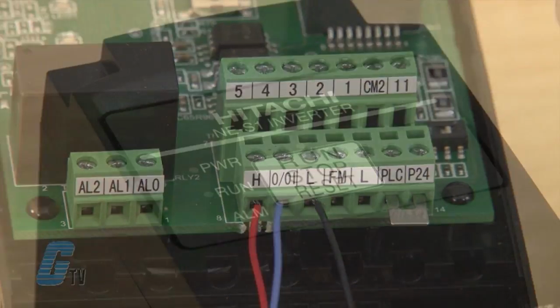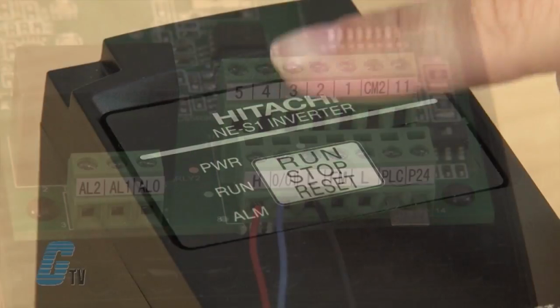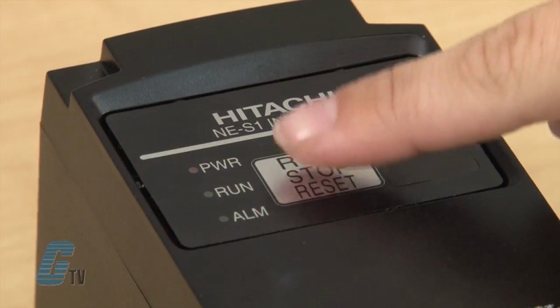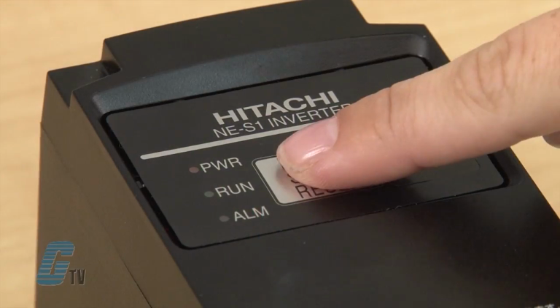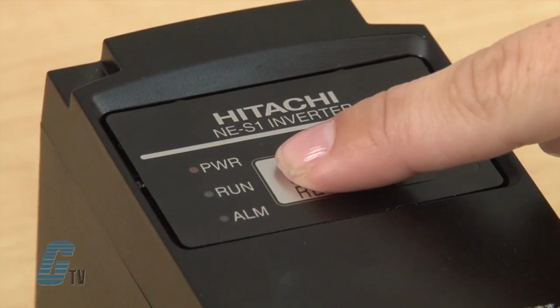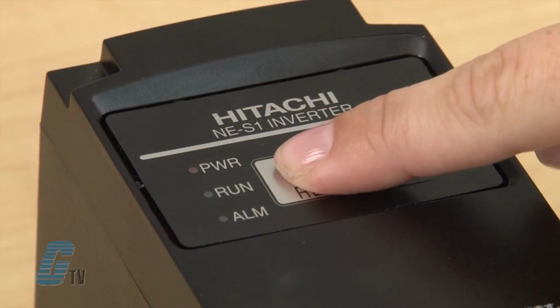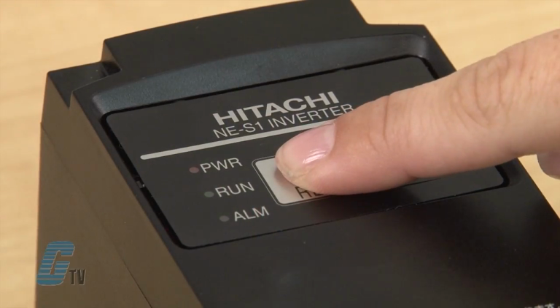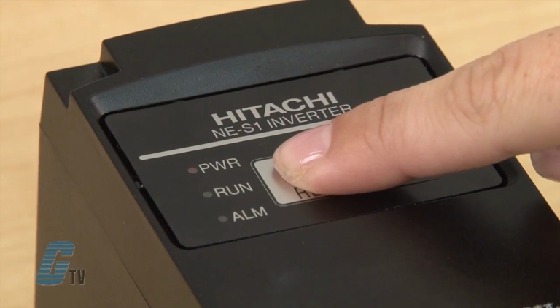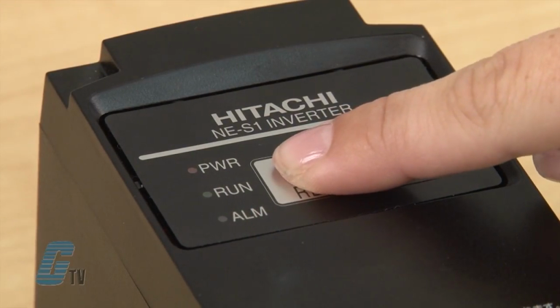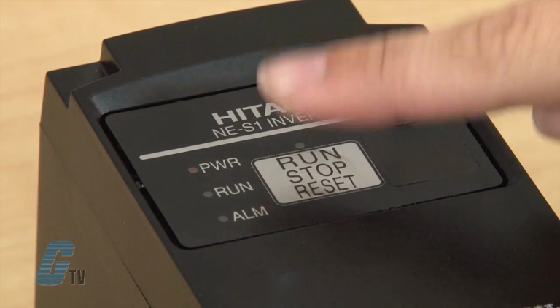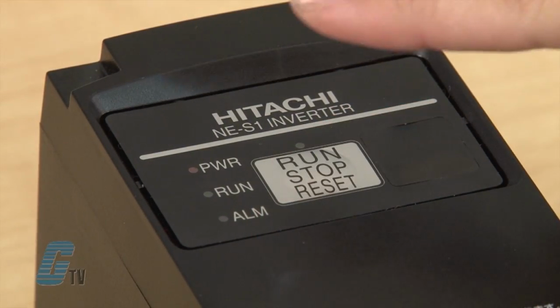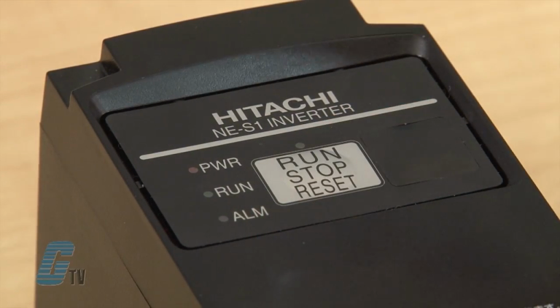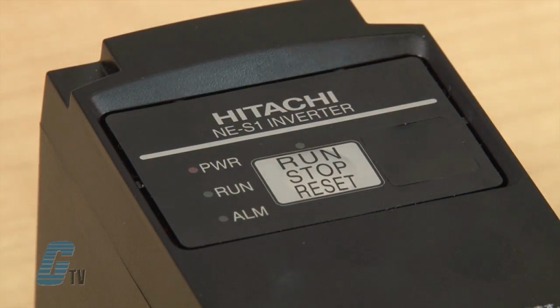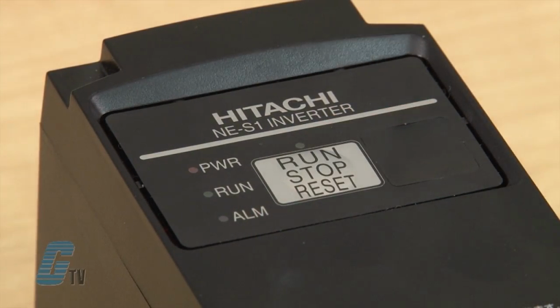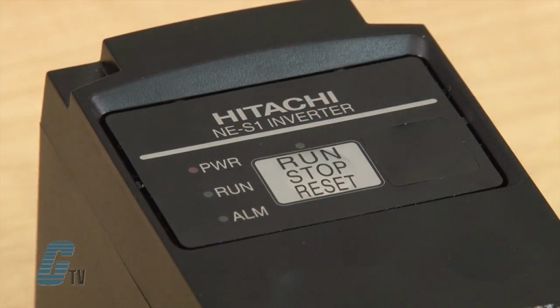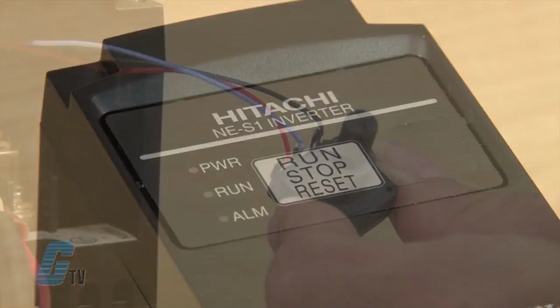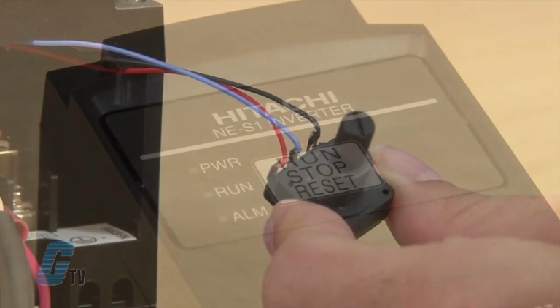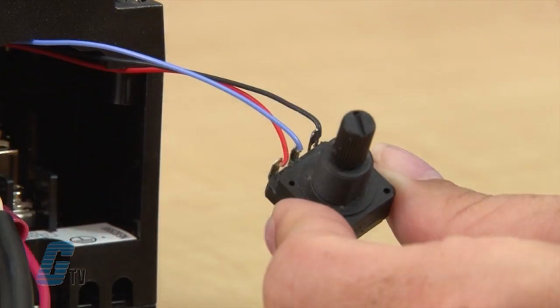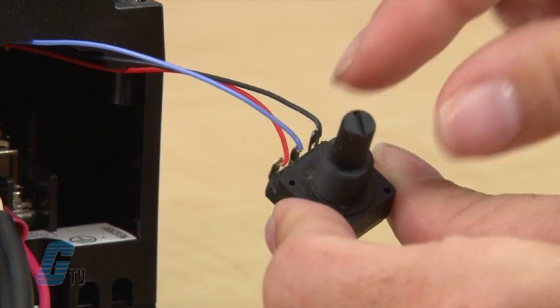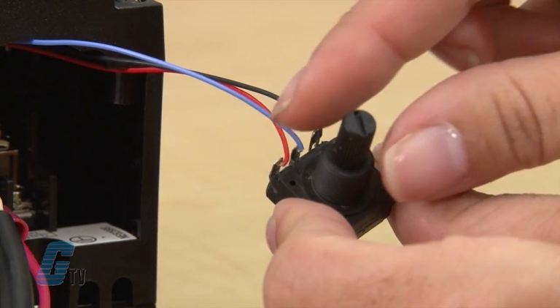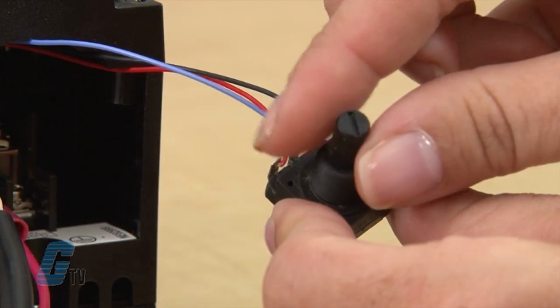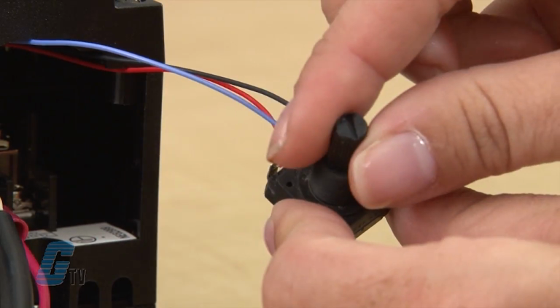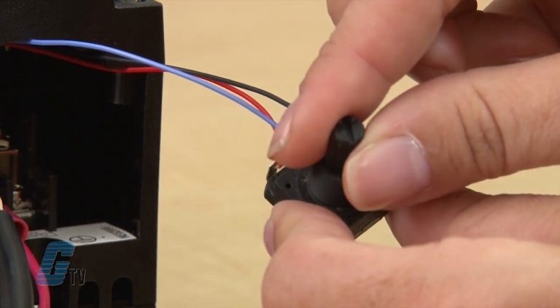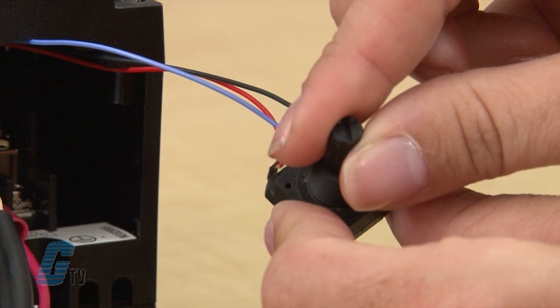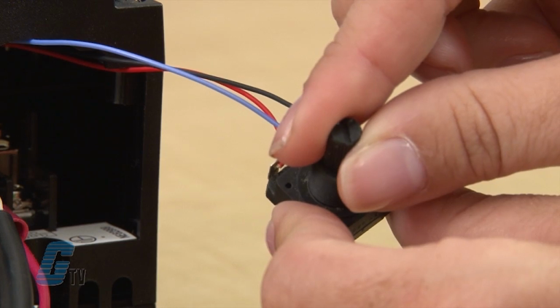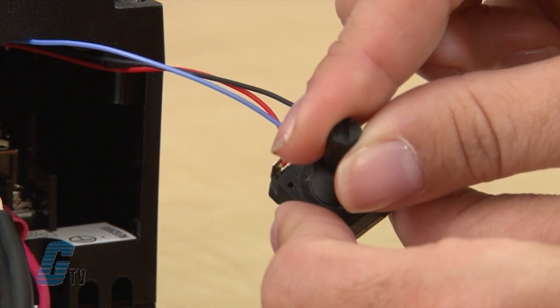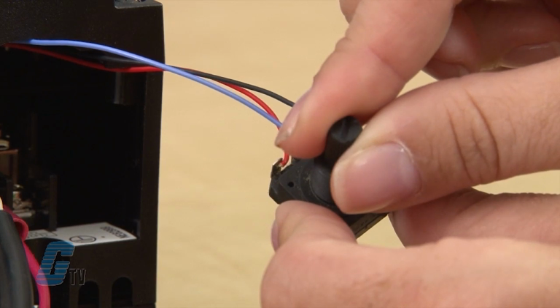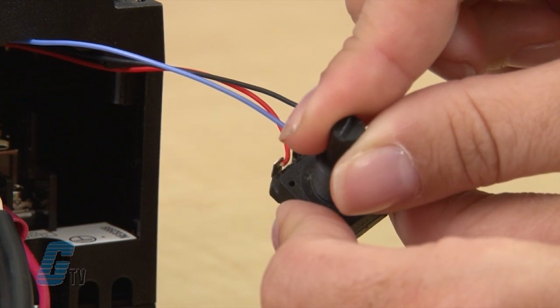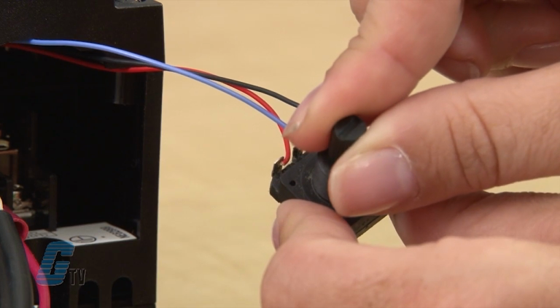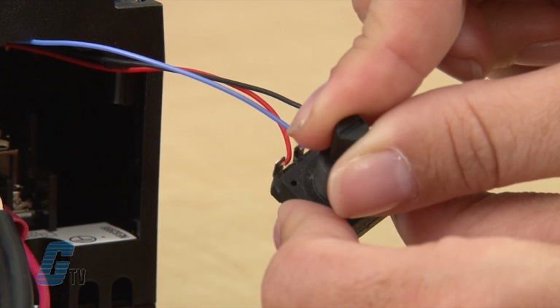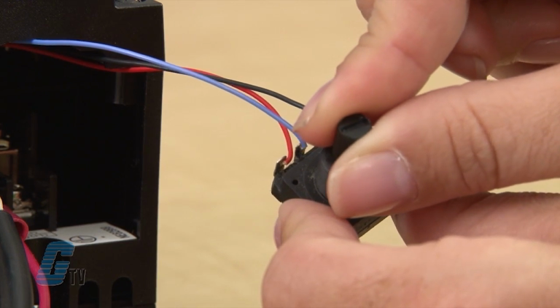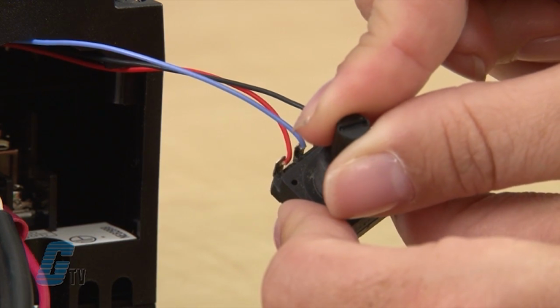With this setup, the motor should be controllable with the standard start/stop keypad.